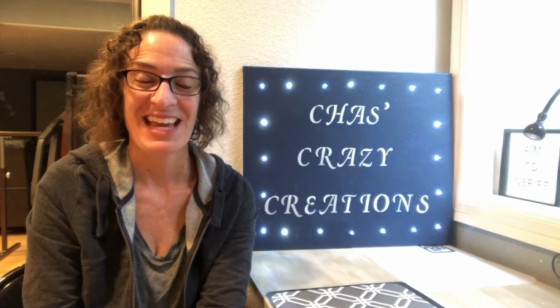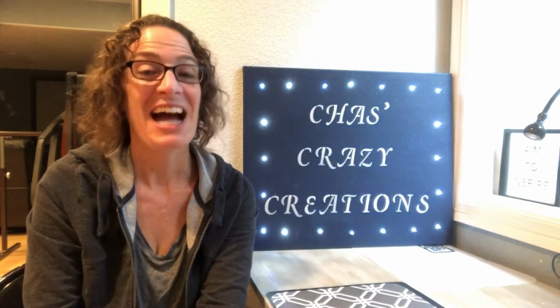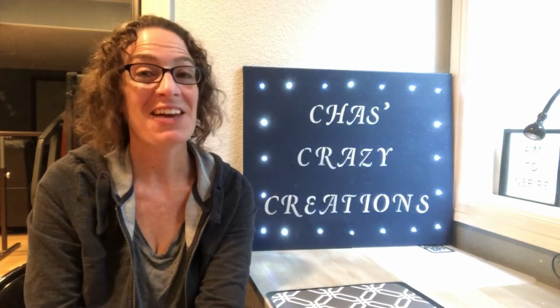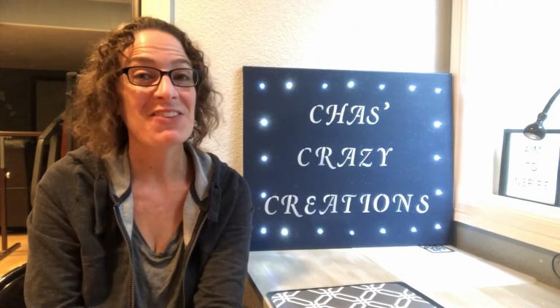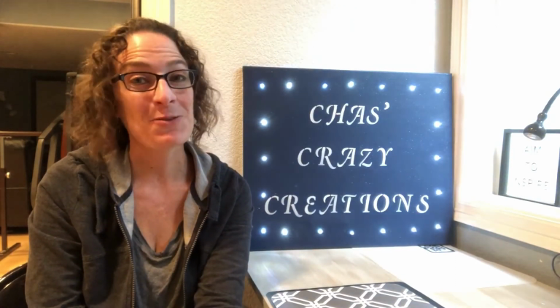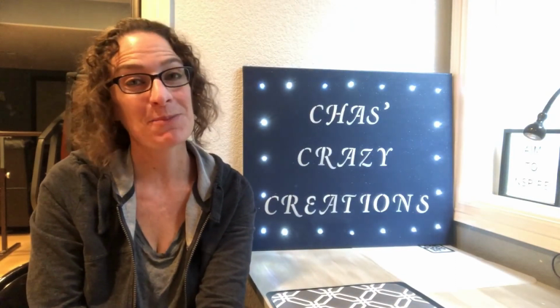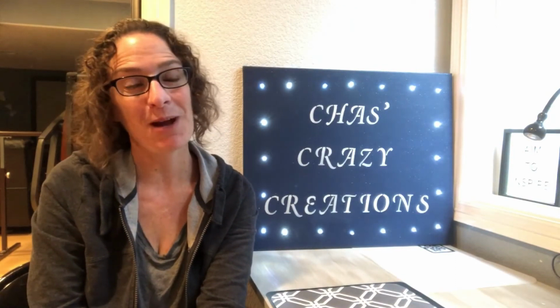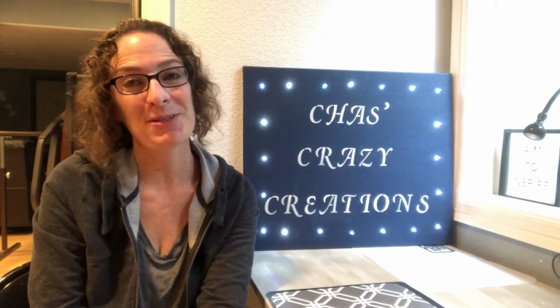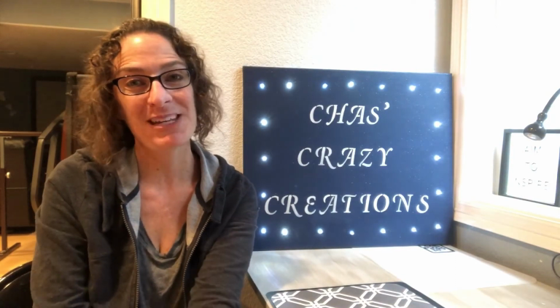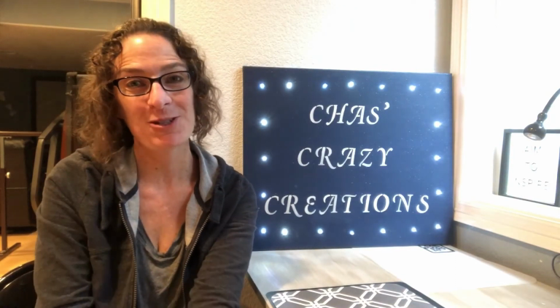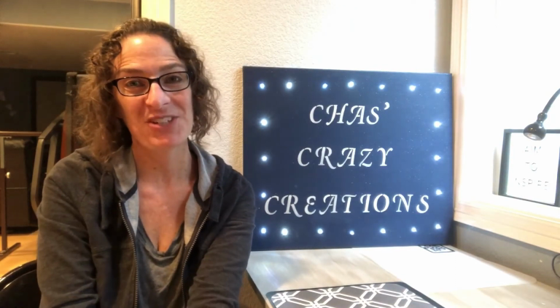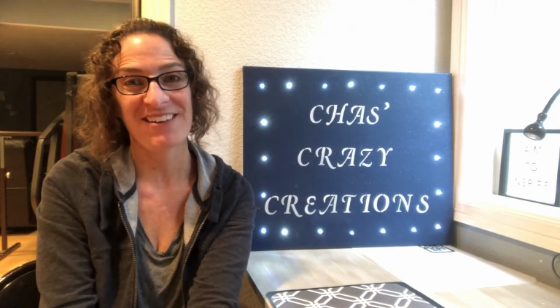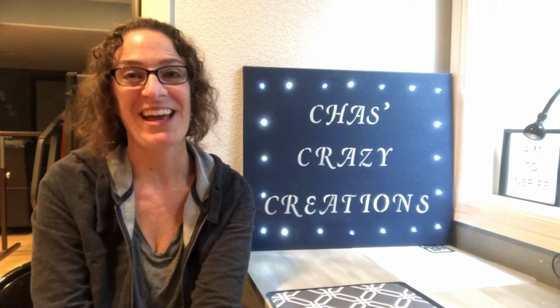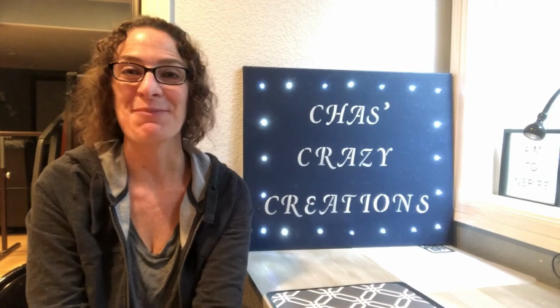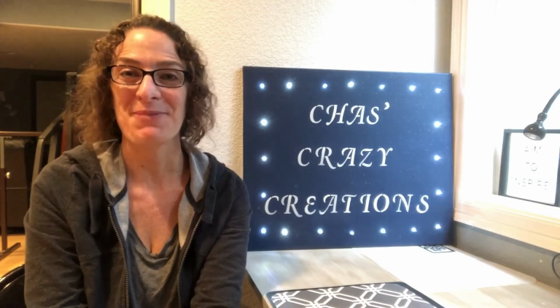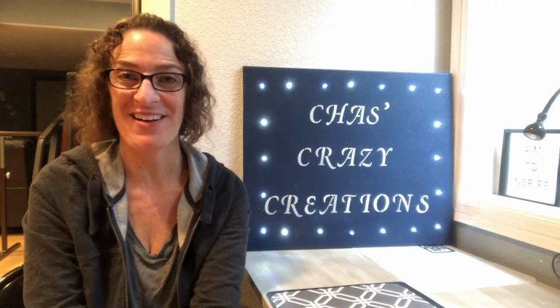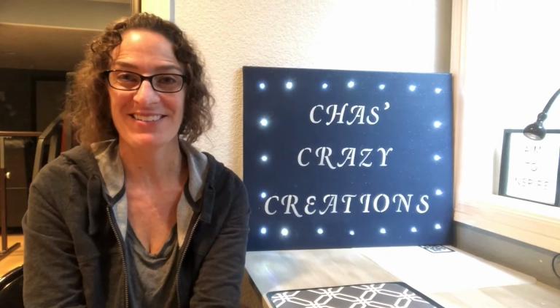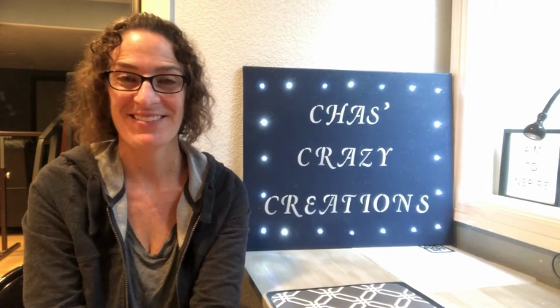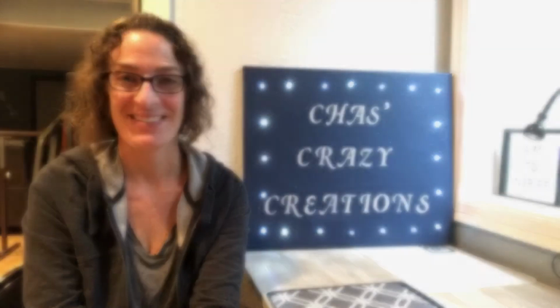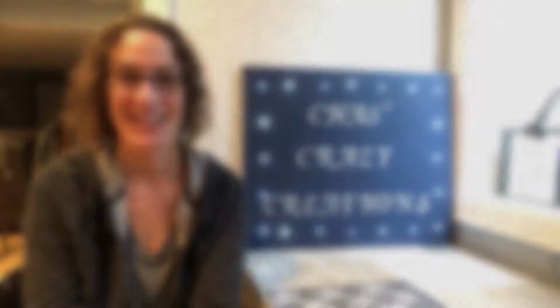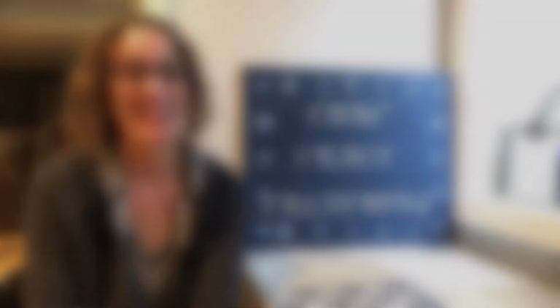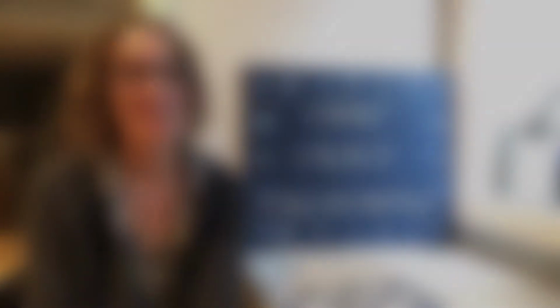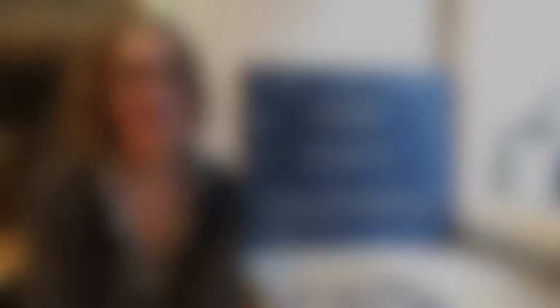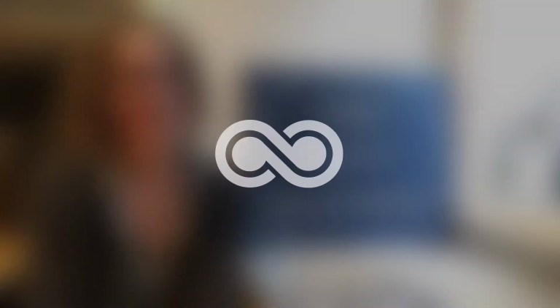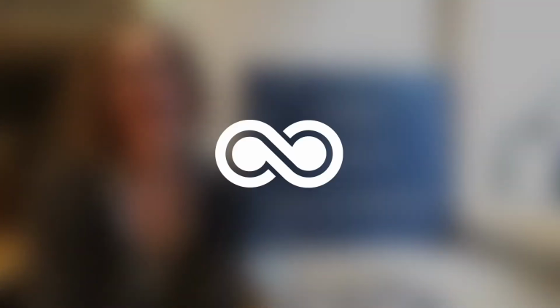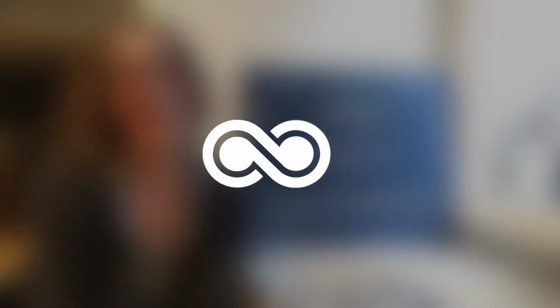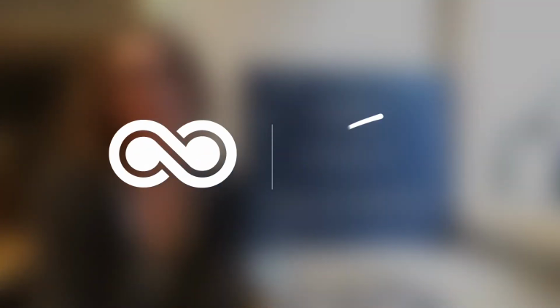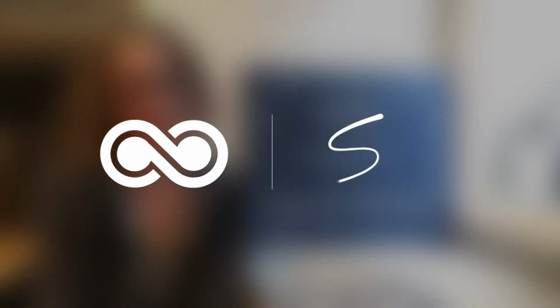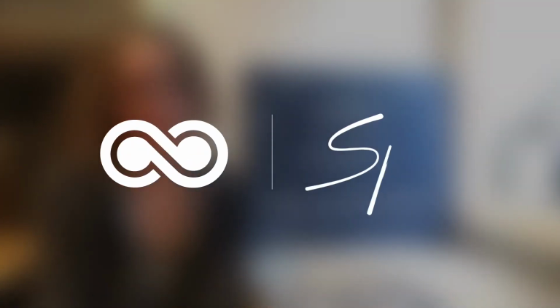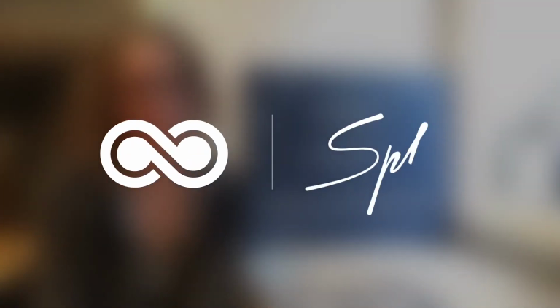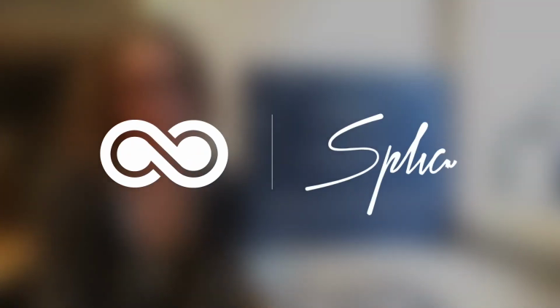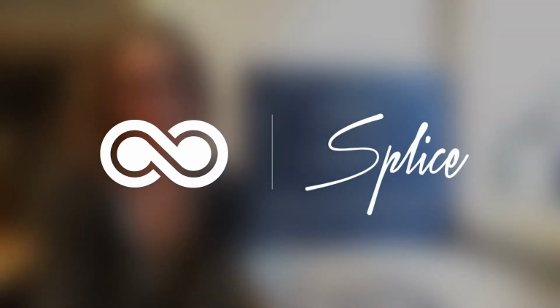I'd love it if you'd subscribe to my YouTube channel and my blog. Thanks for watching and I'll see you in my next video.